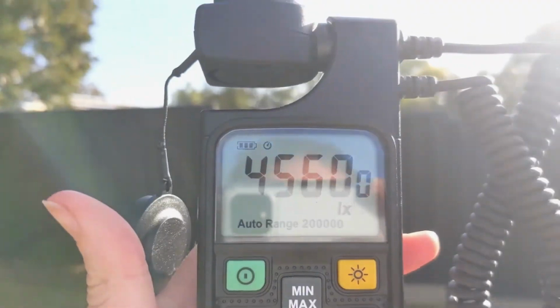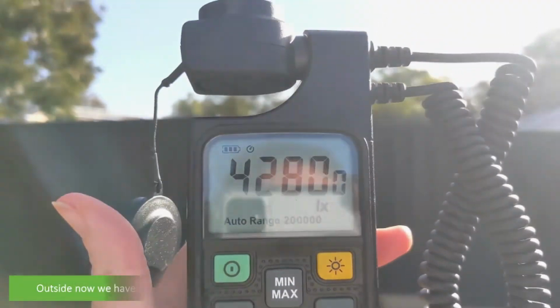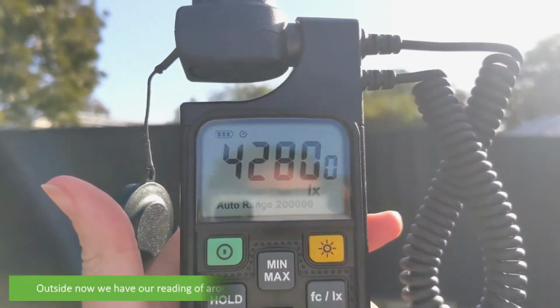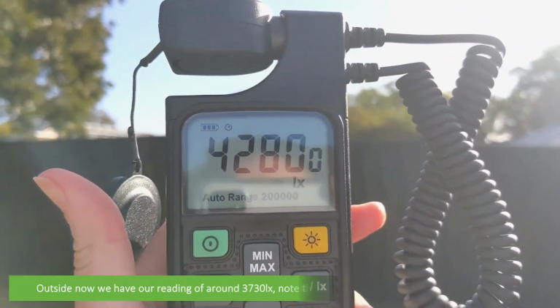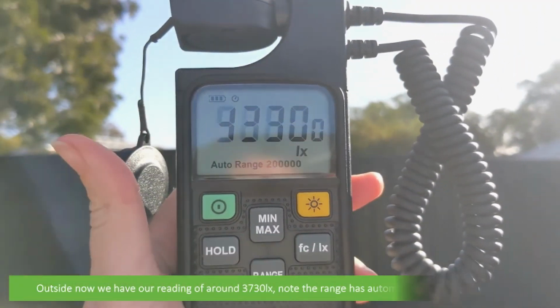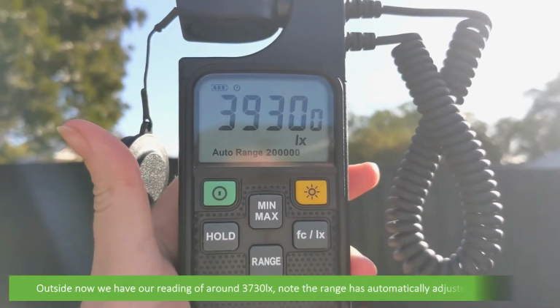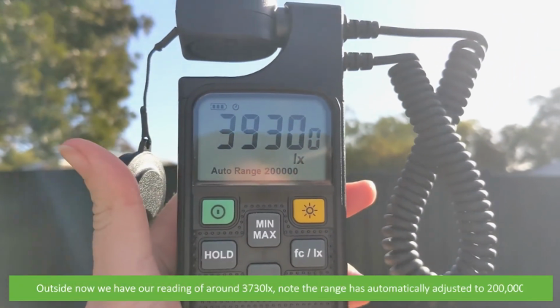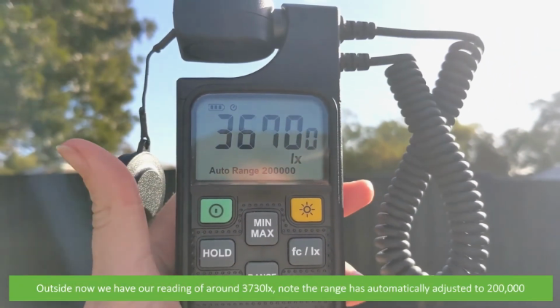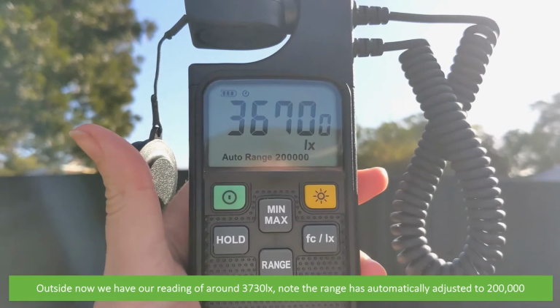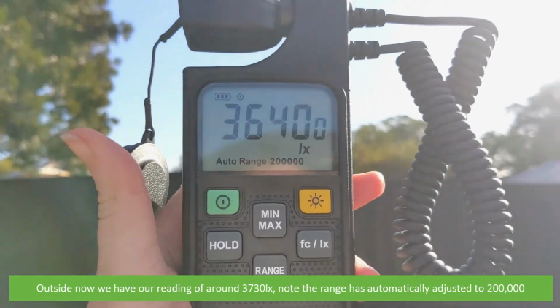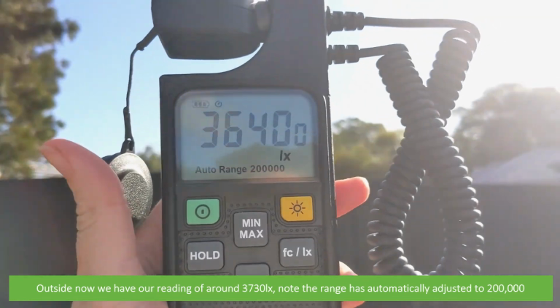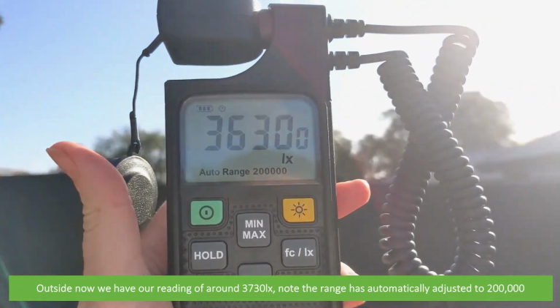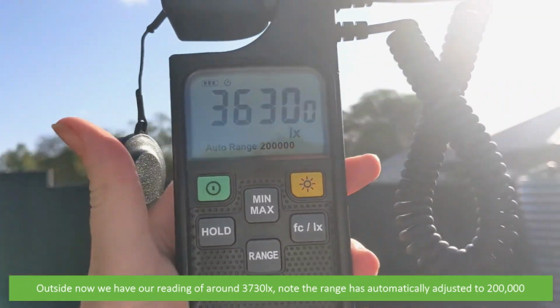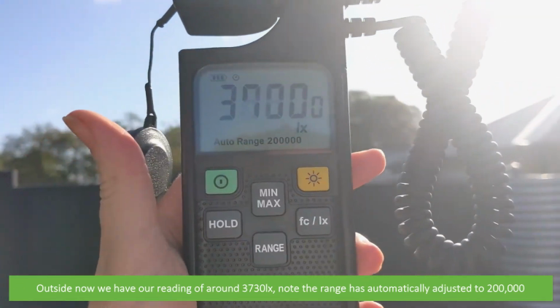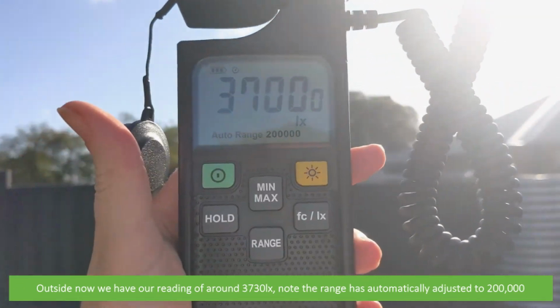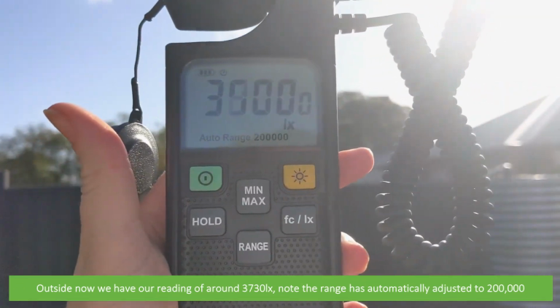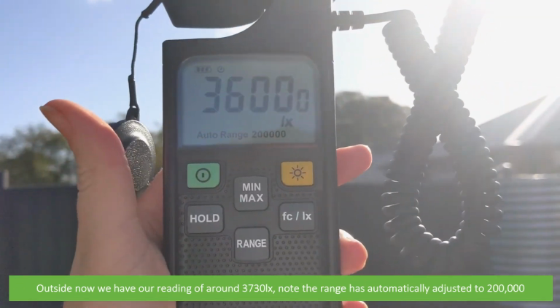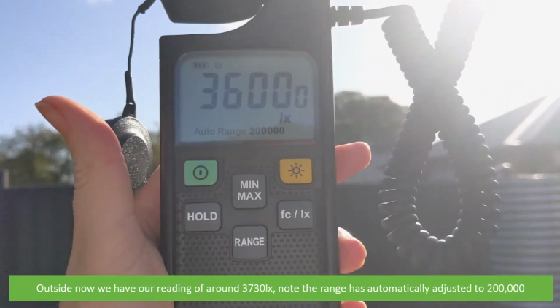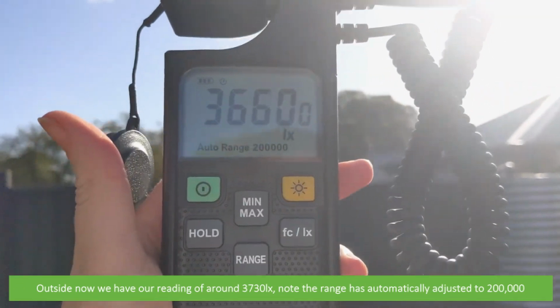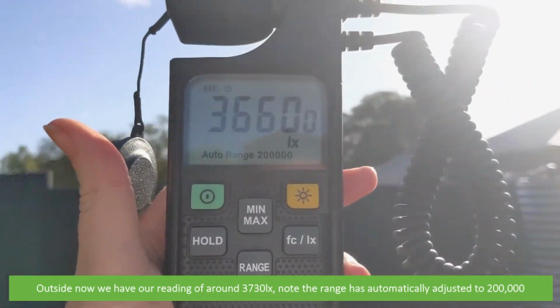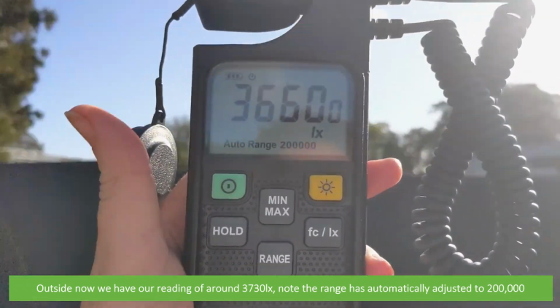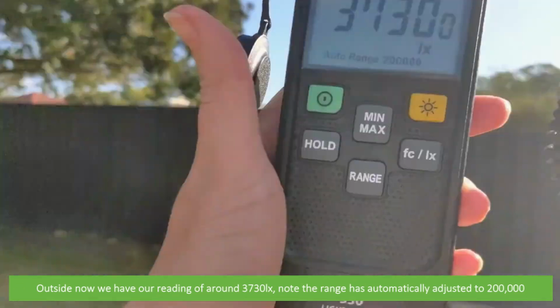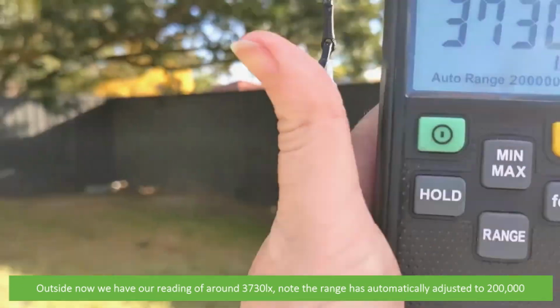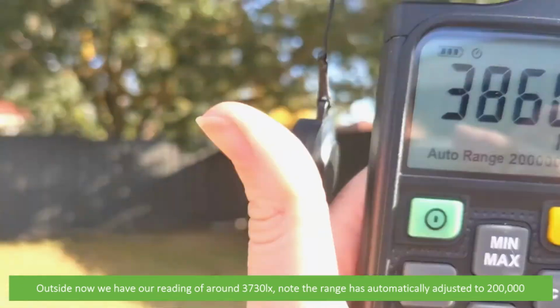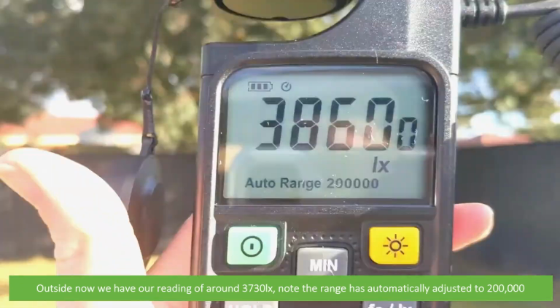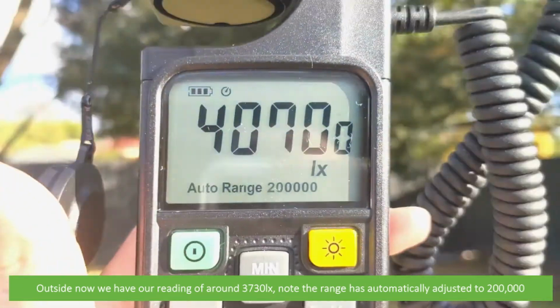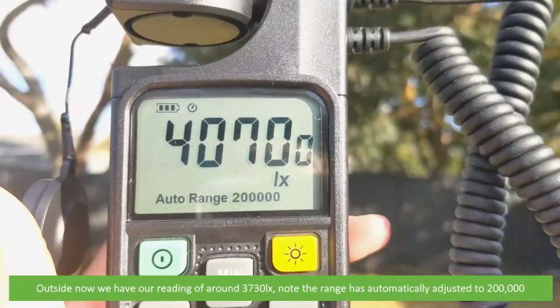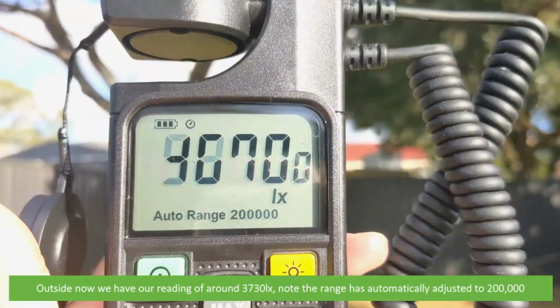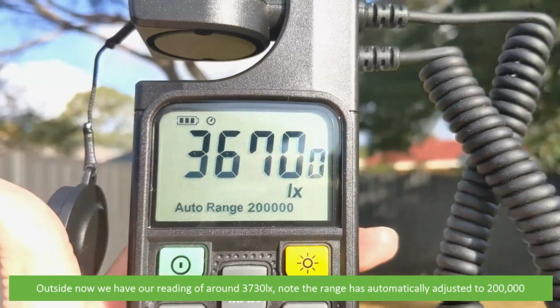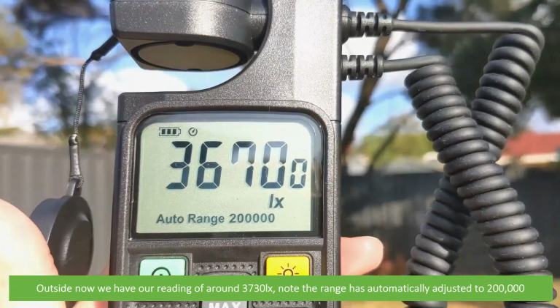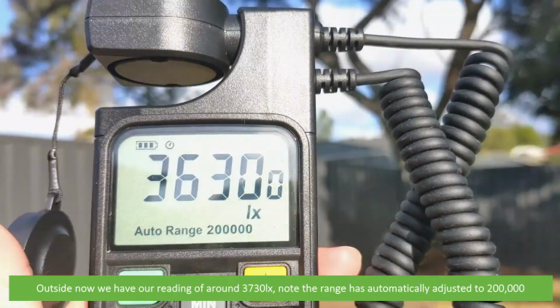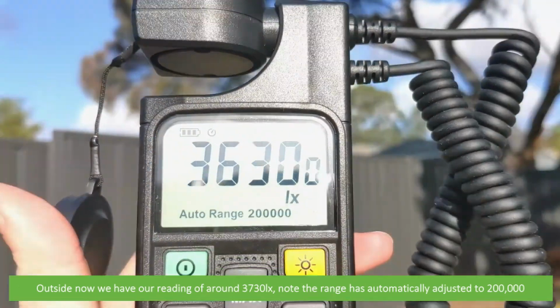Outside now, we have our reading of 3,730 lux. Note that the range is automatically adjusted to 200,000.